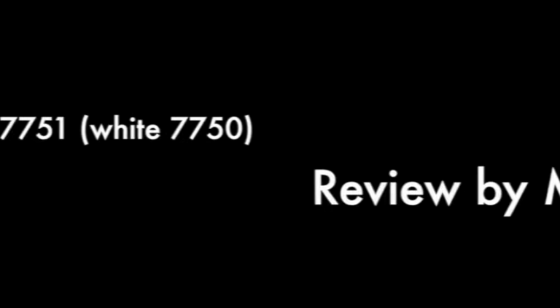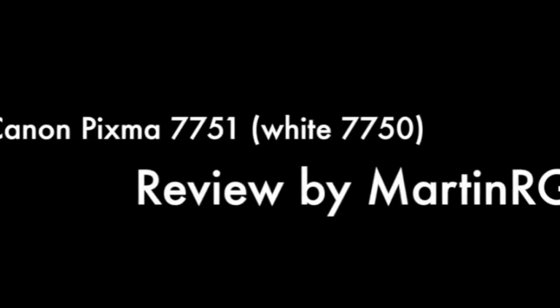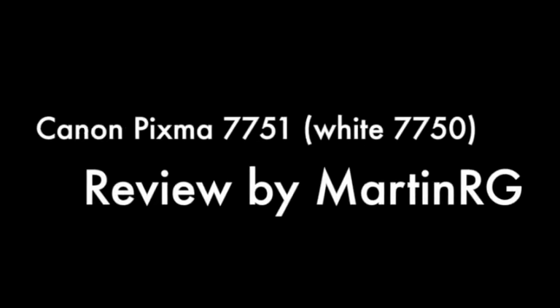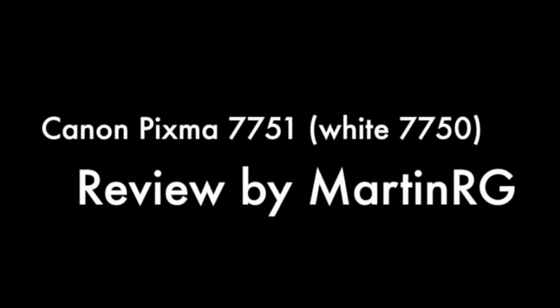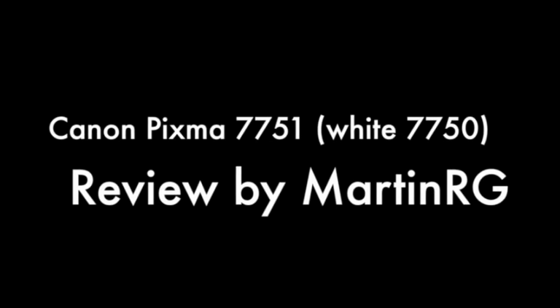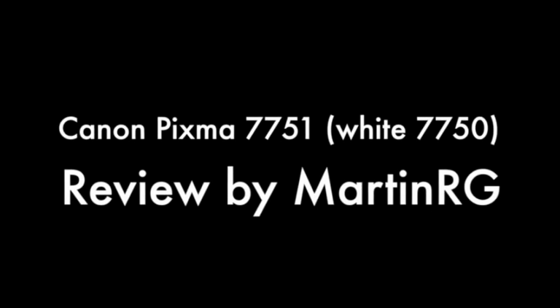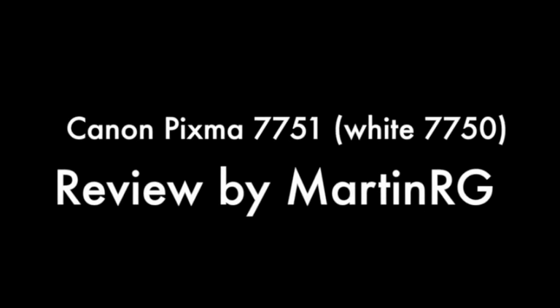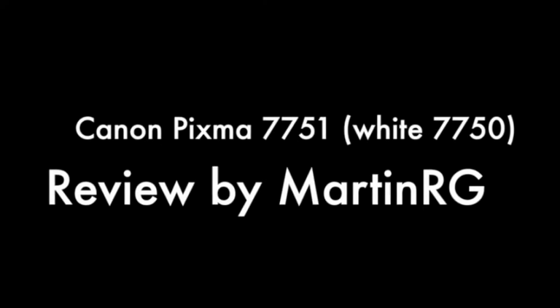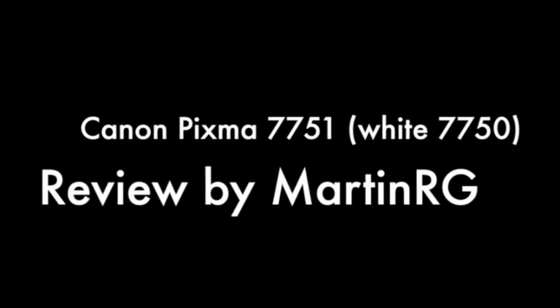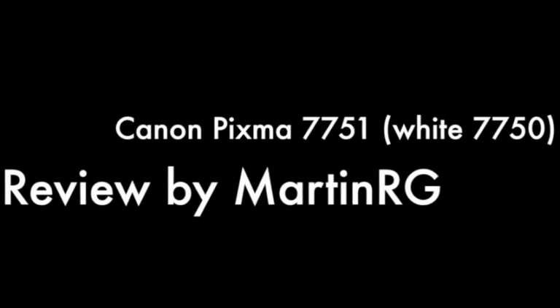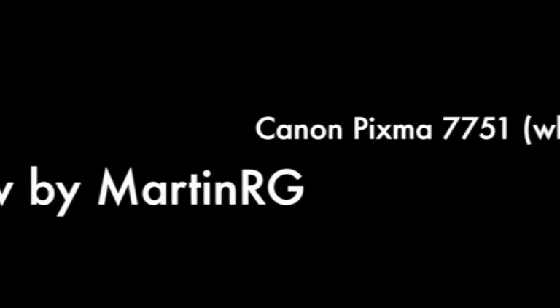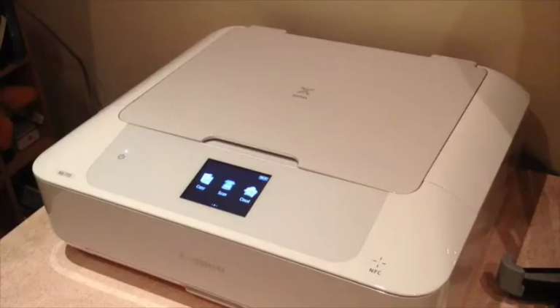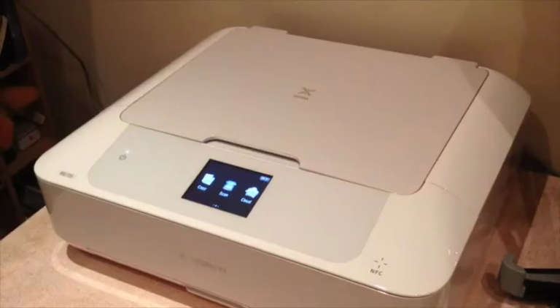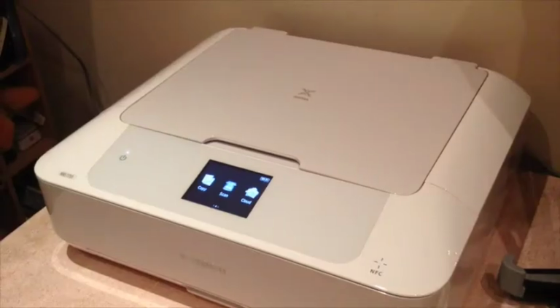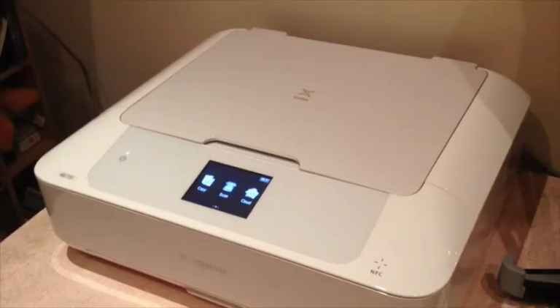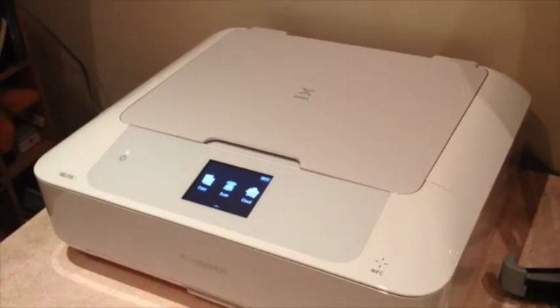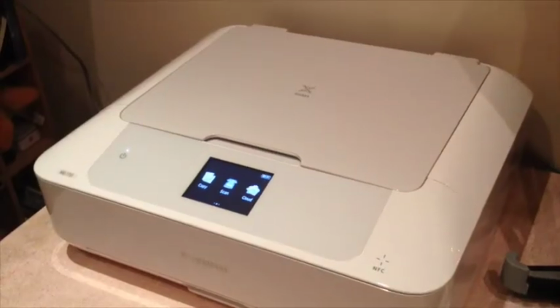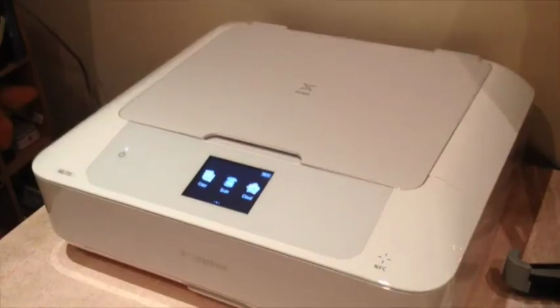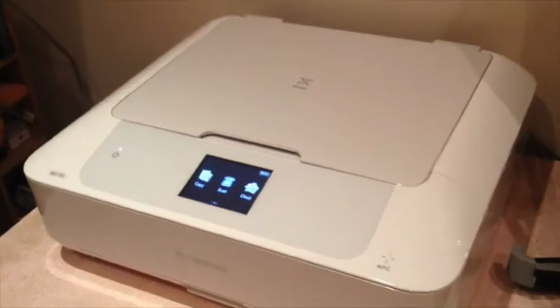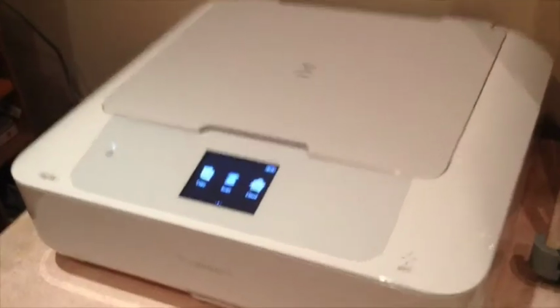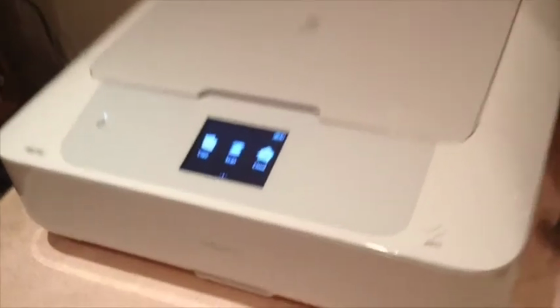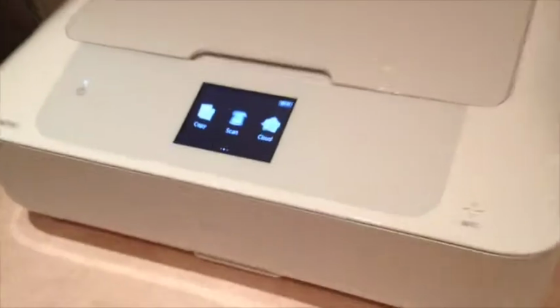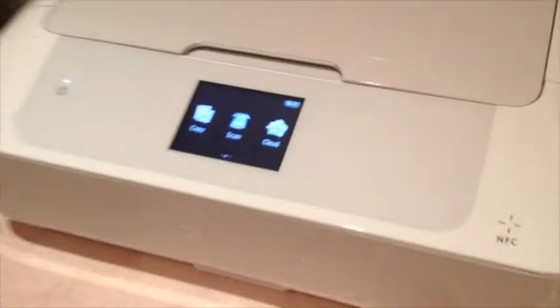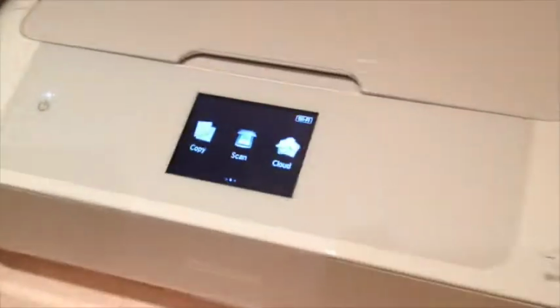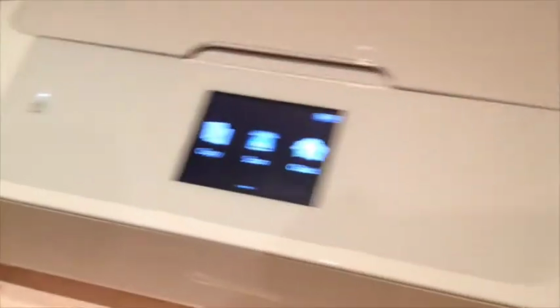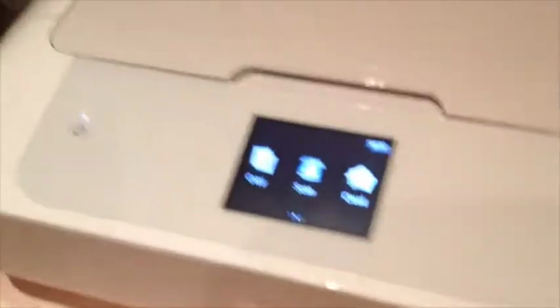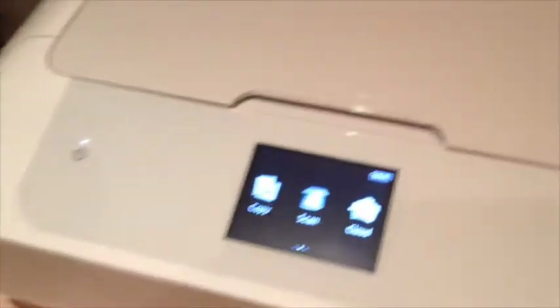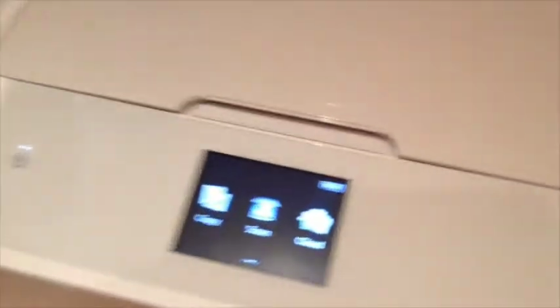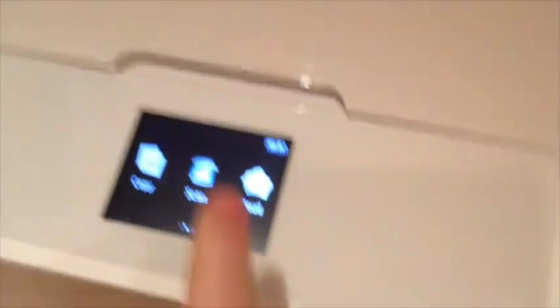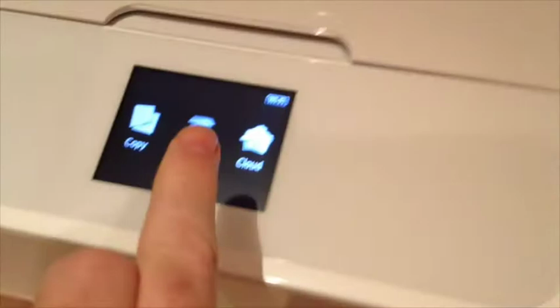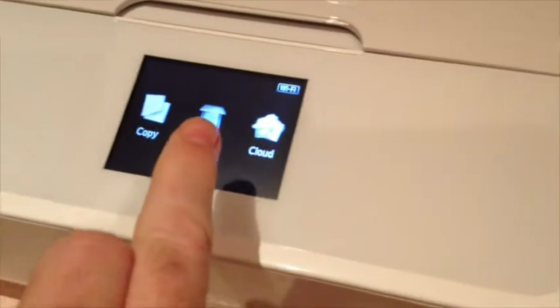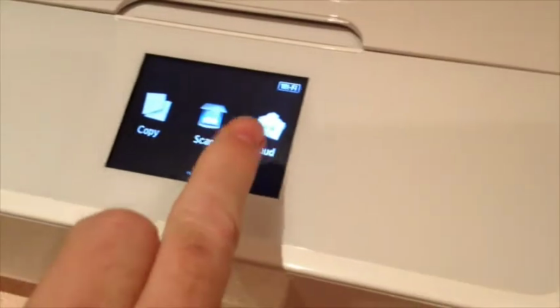This is a quick look at the Canon PIXMA S7751, which is the white version of the 7750.